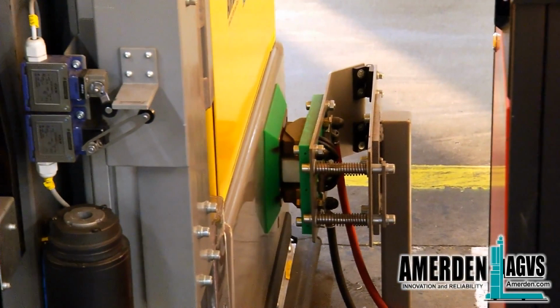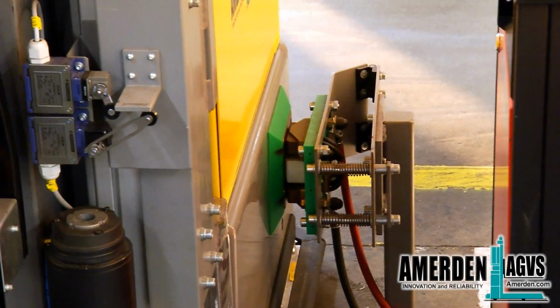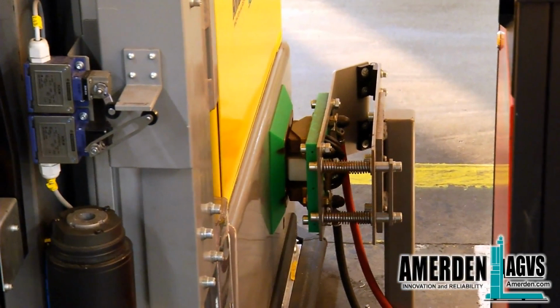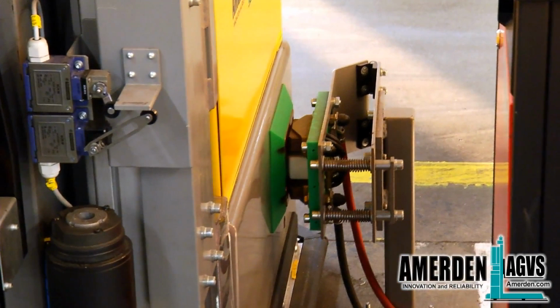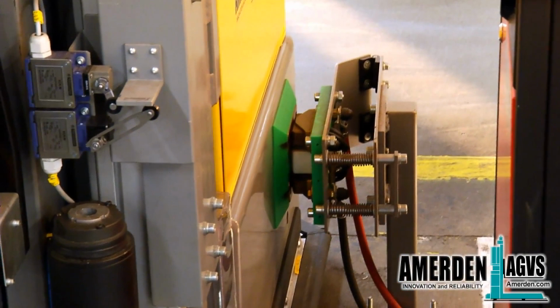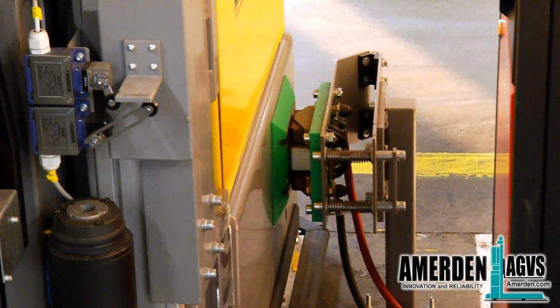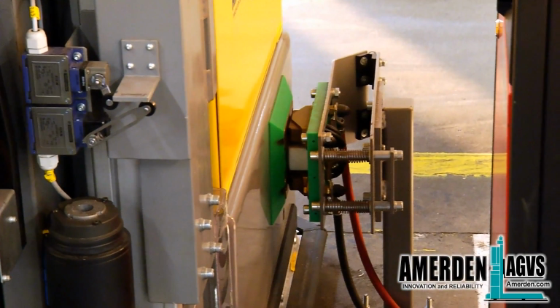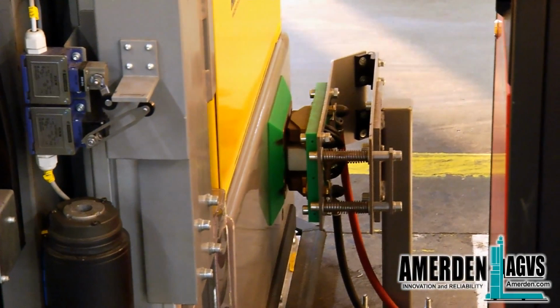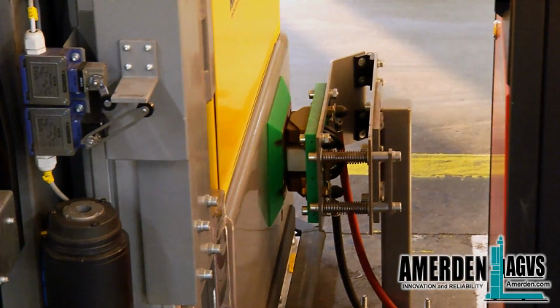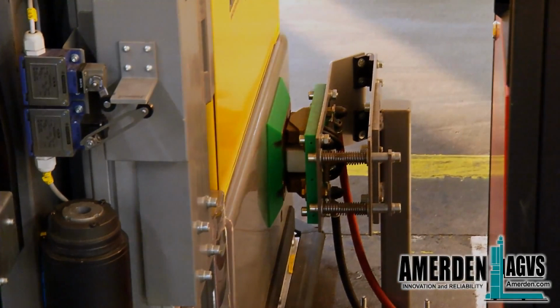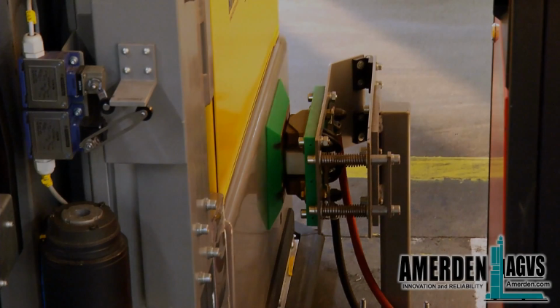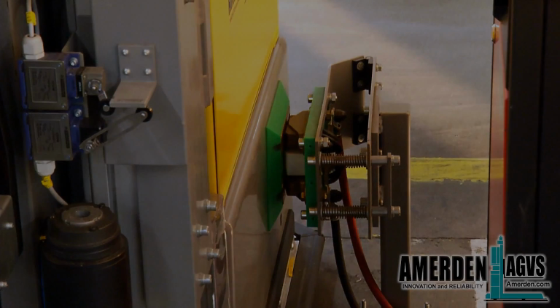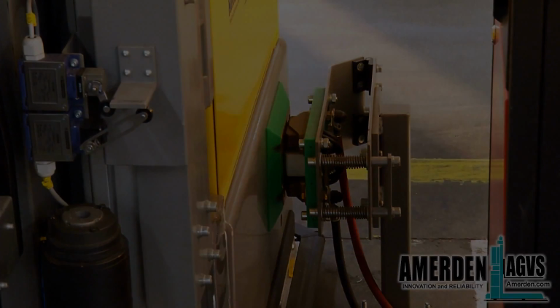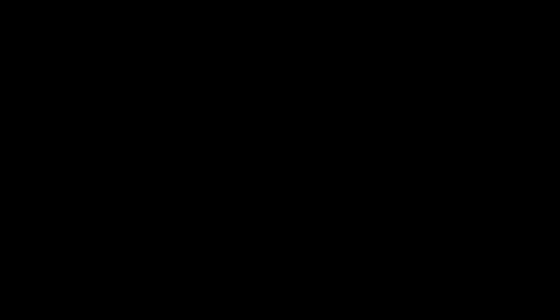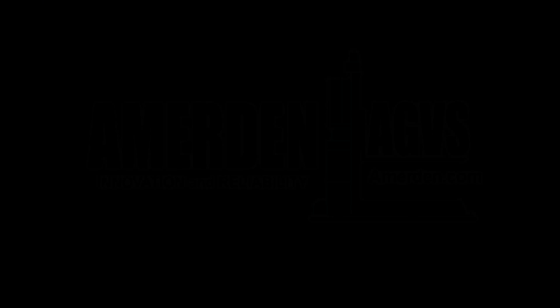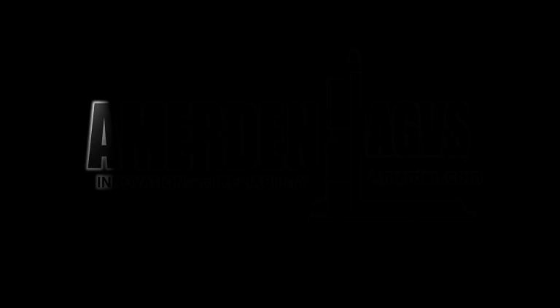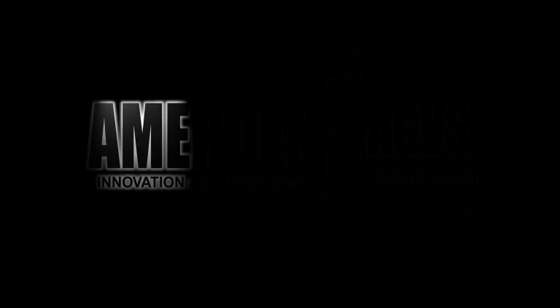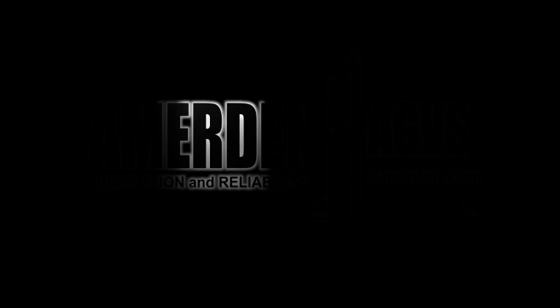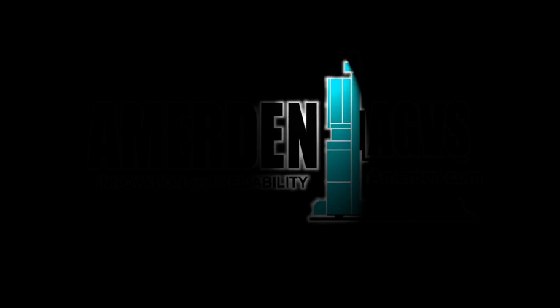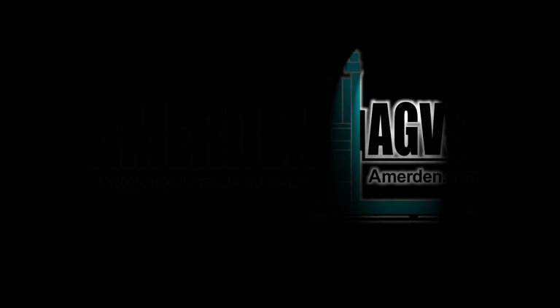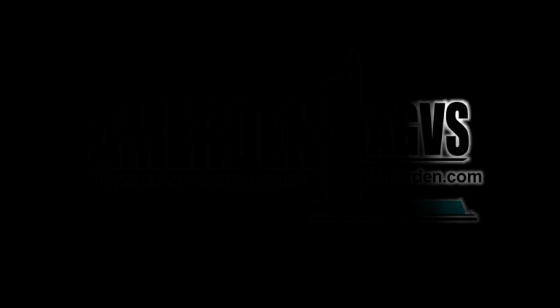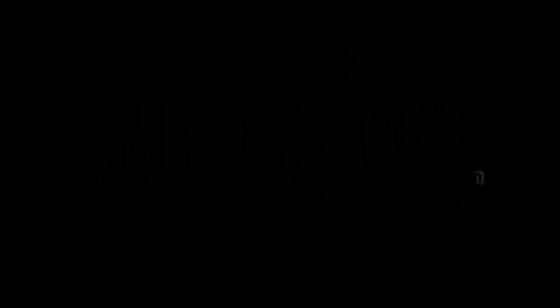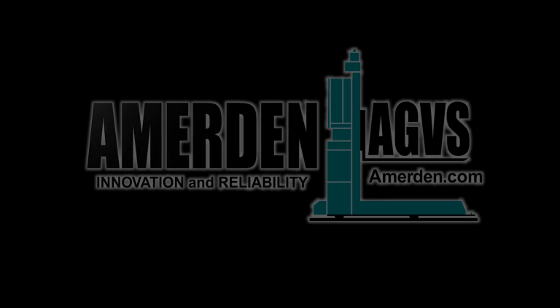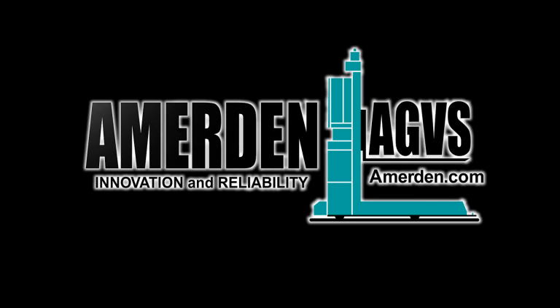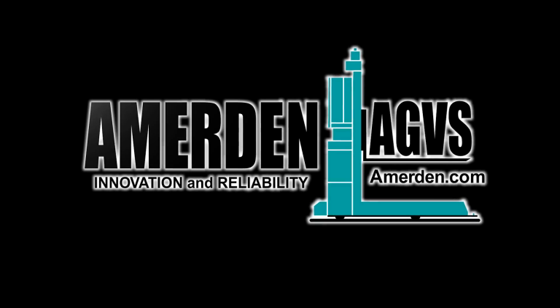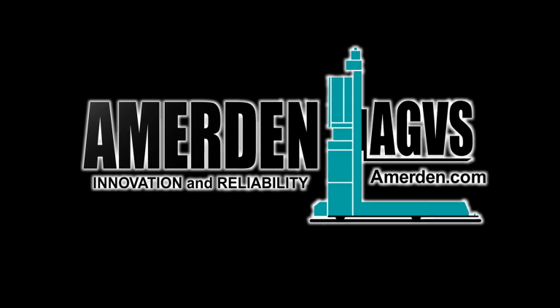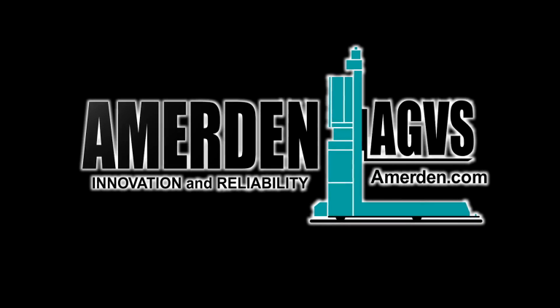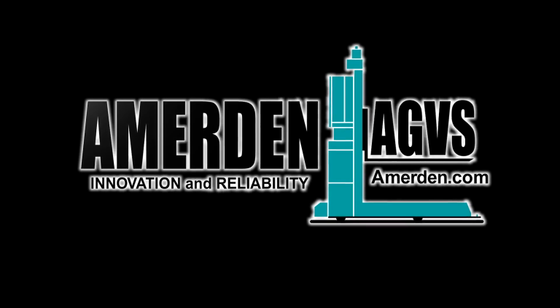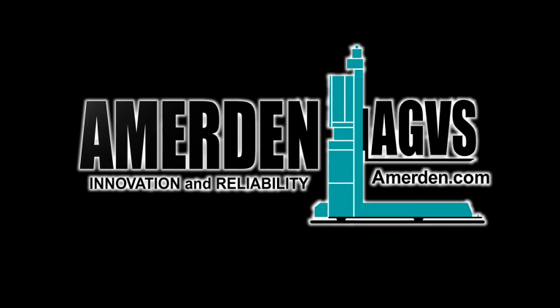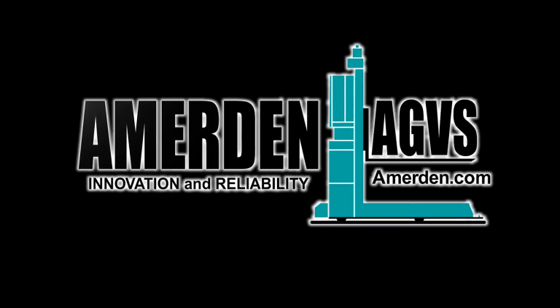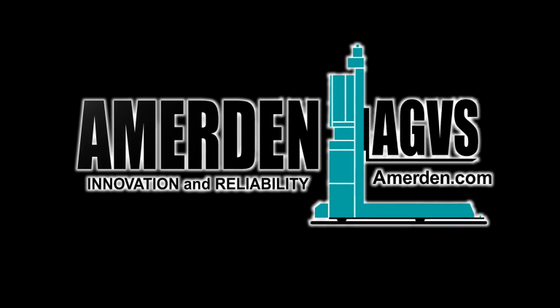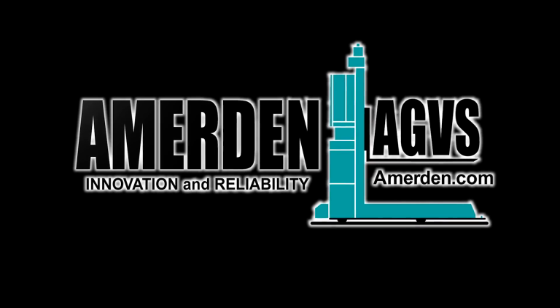For questions or inquiries regarding the system, please contact Amerden for further information.